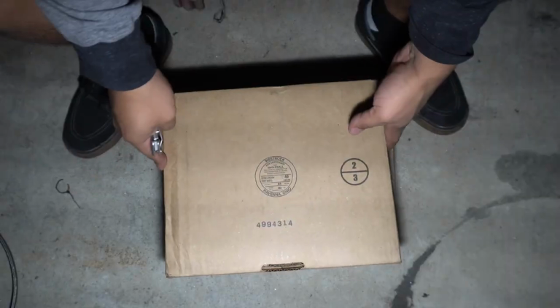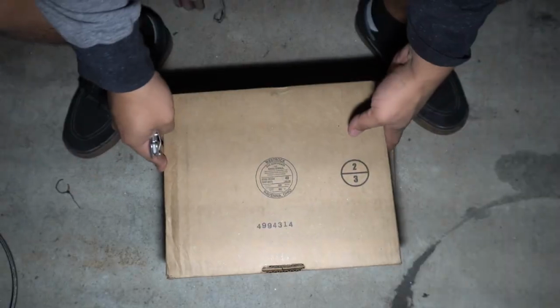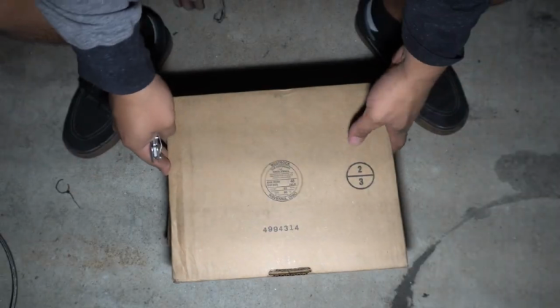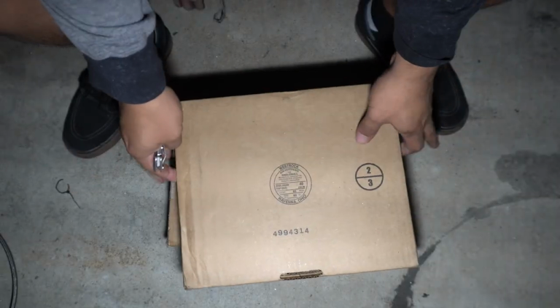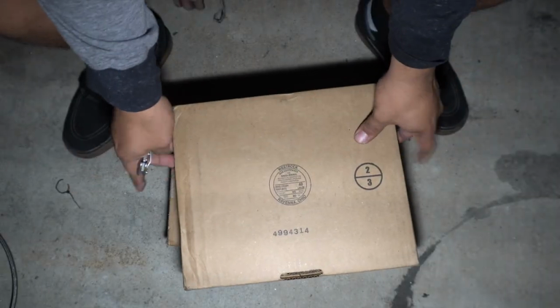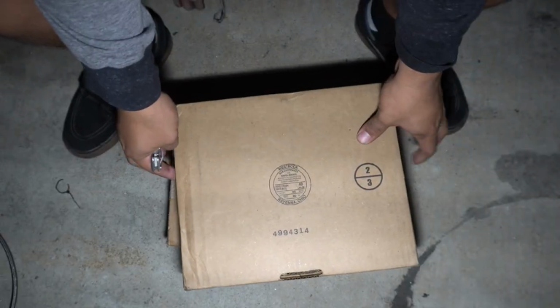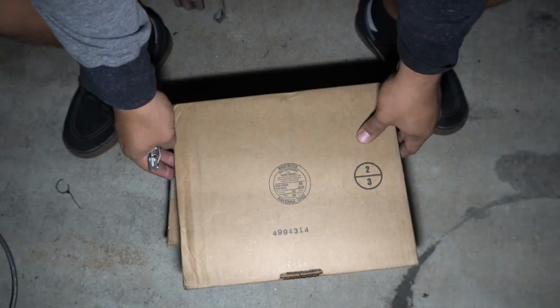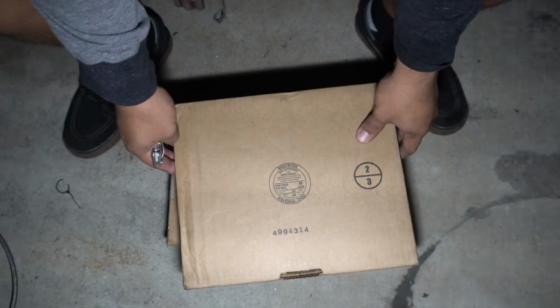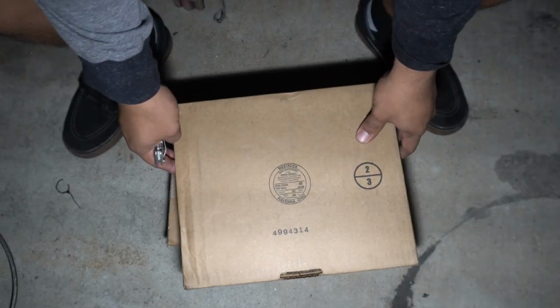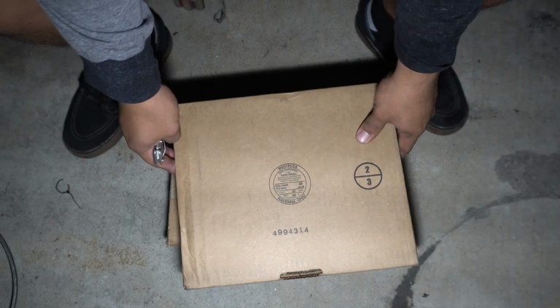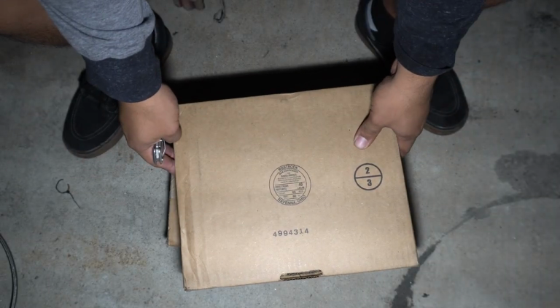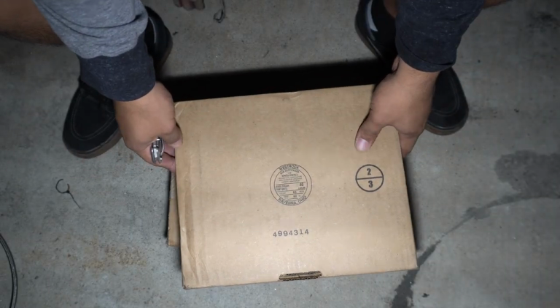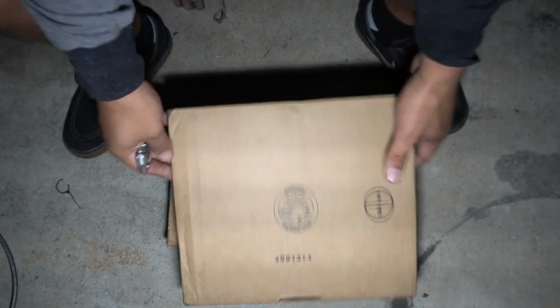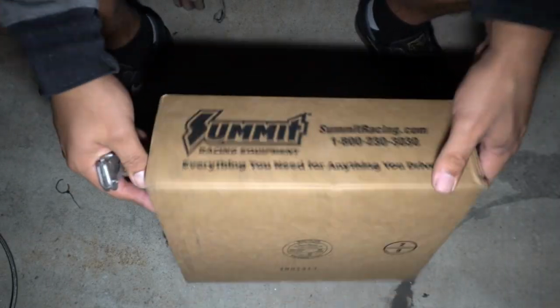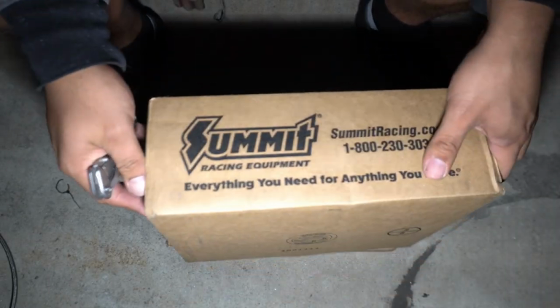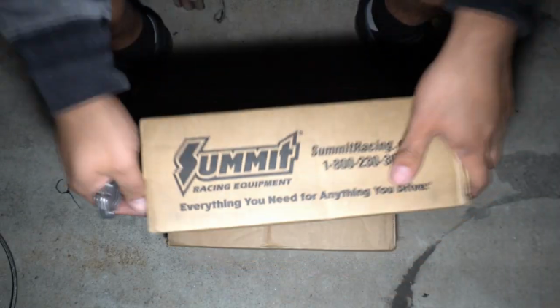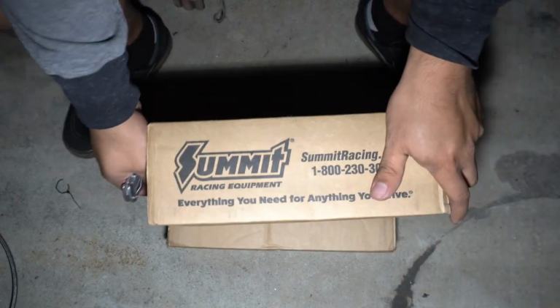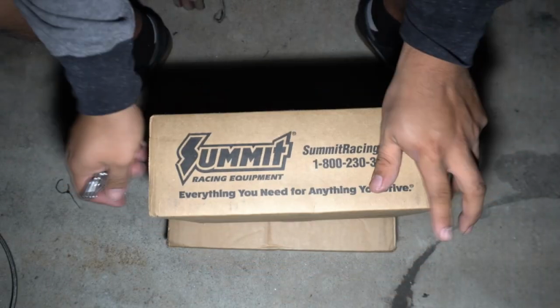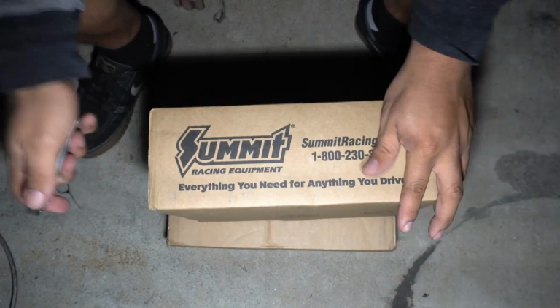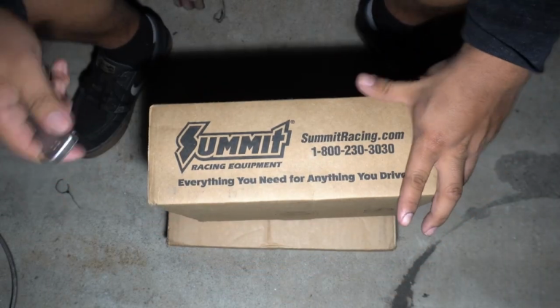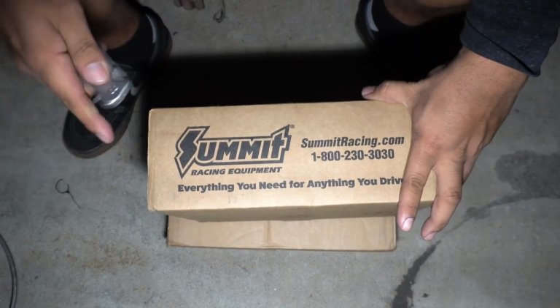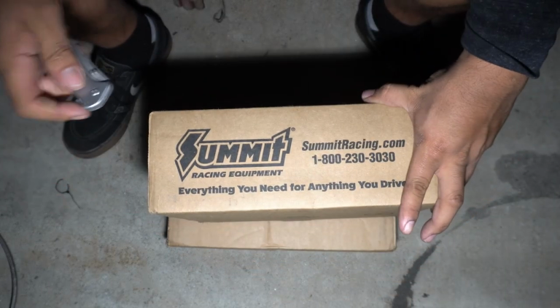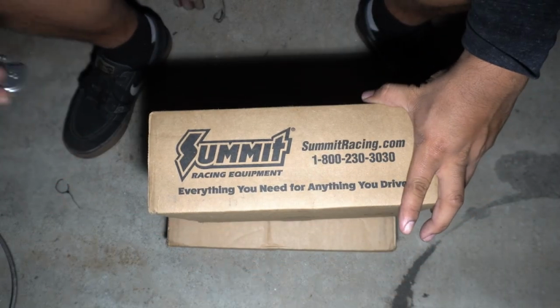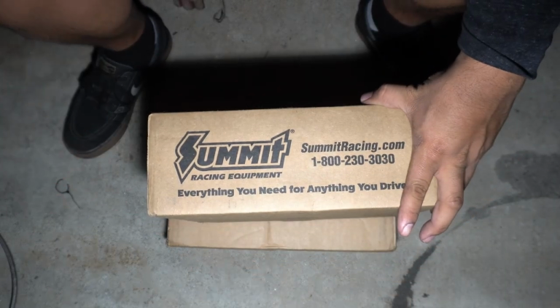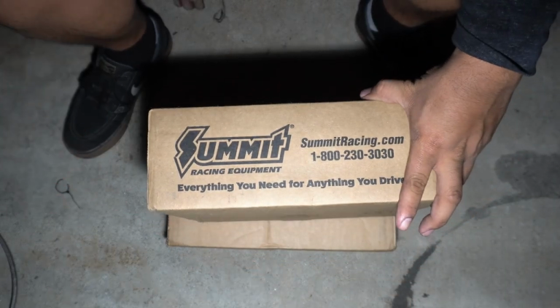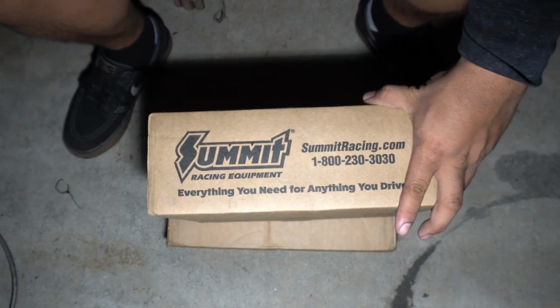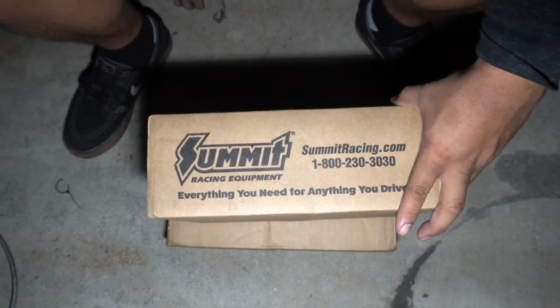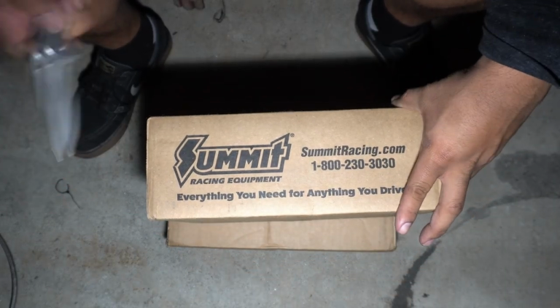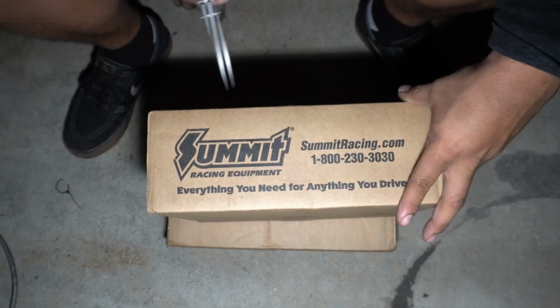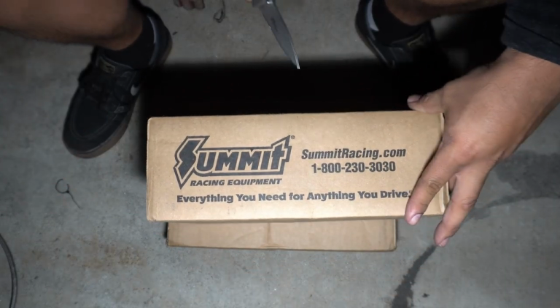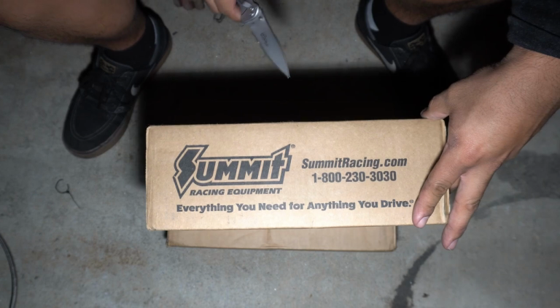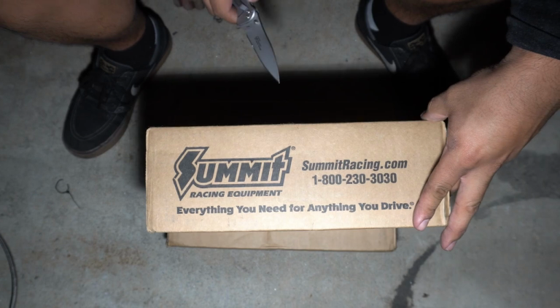Finally got my packages from Summit Racing. This is going to be all my water-related stuff.